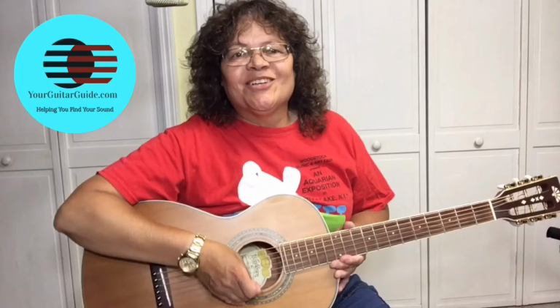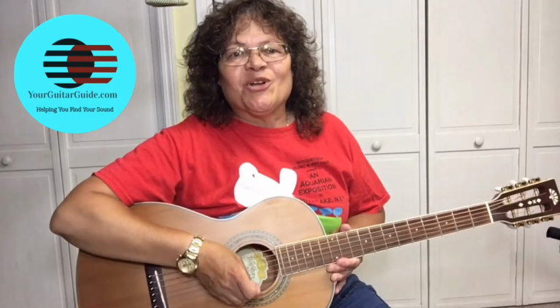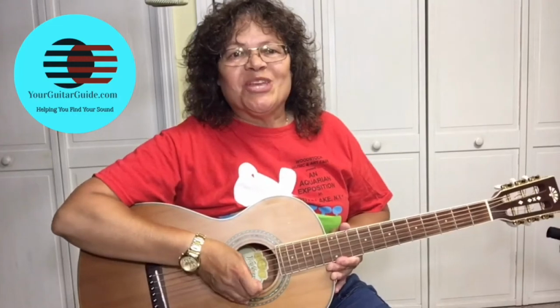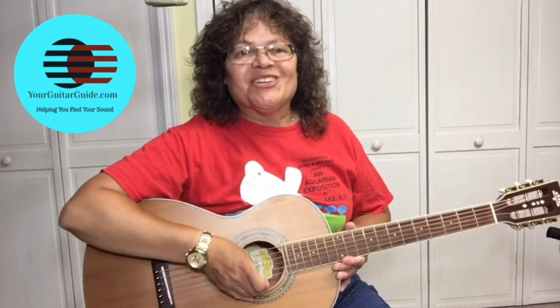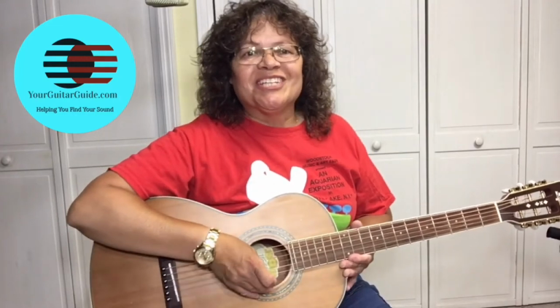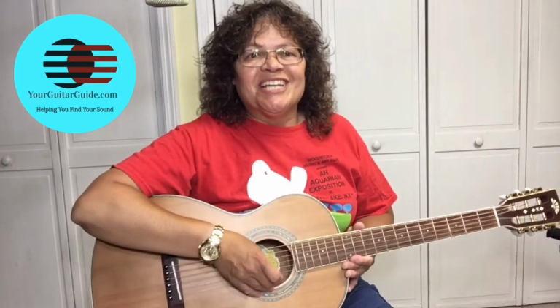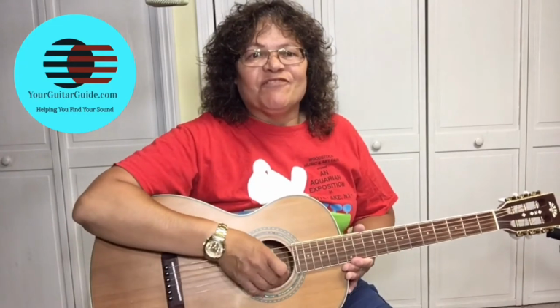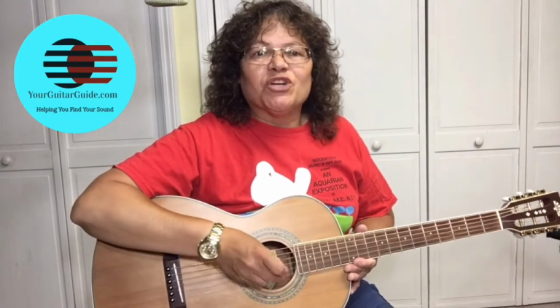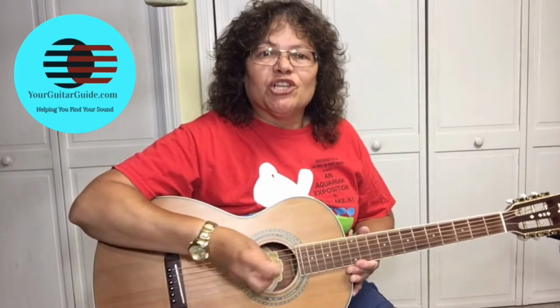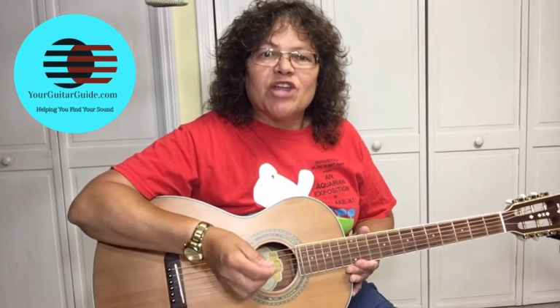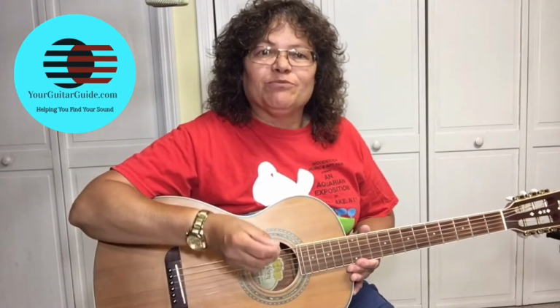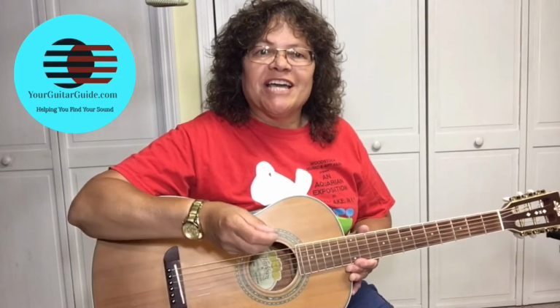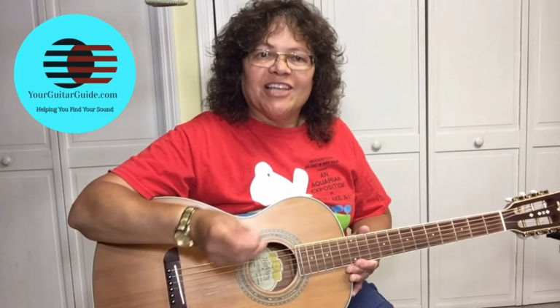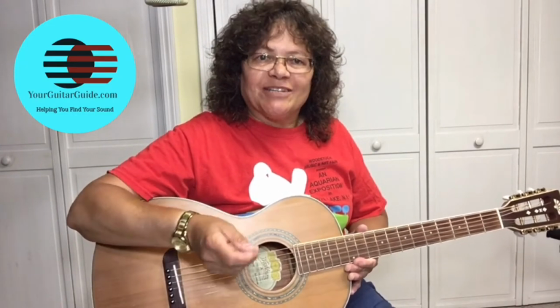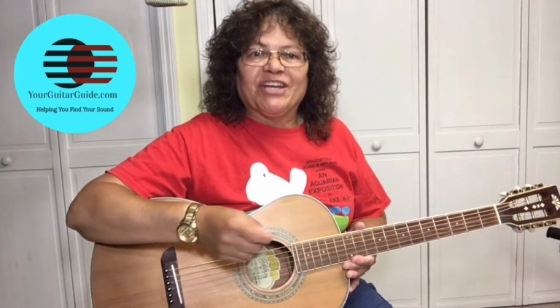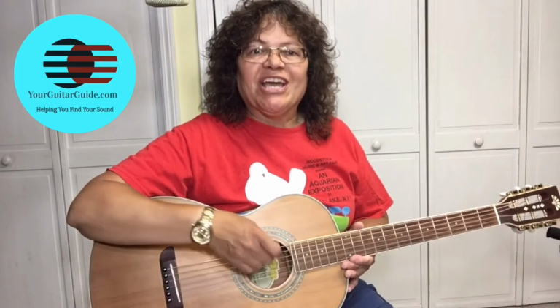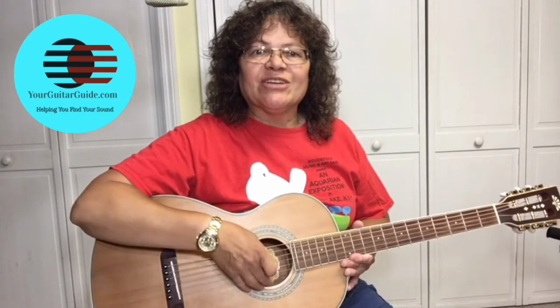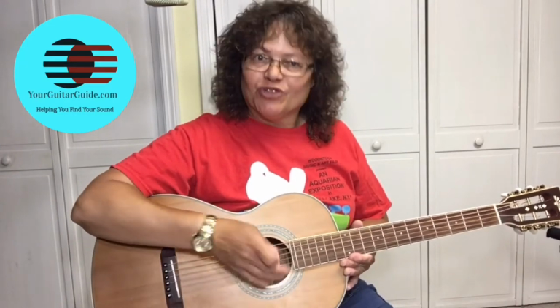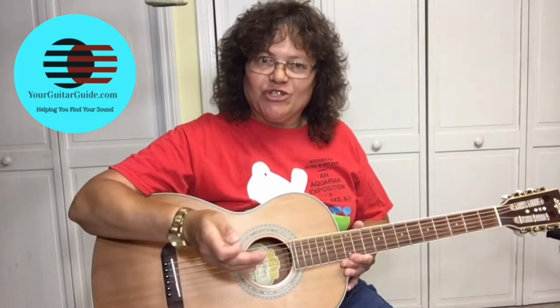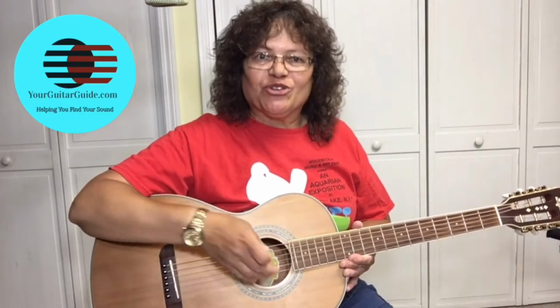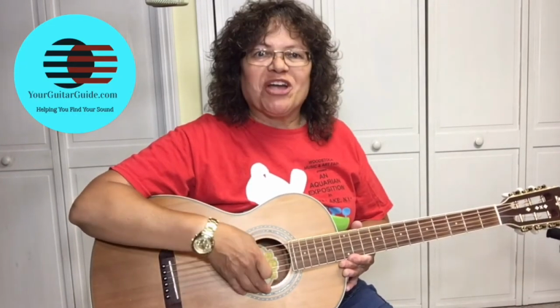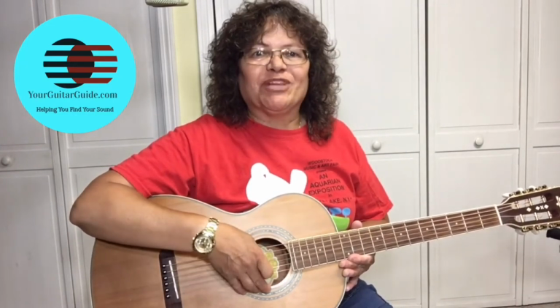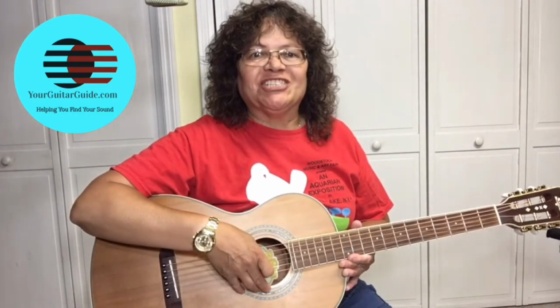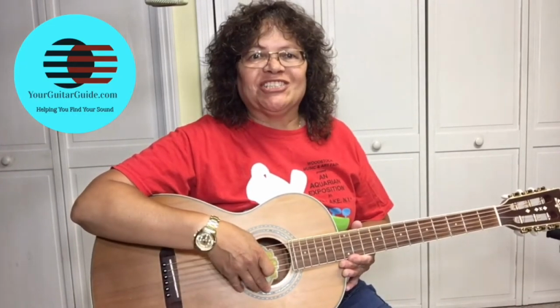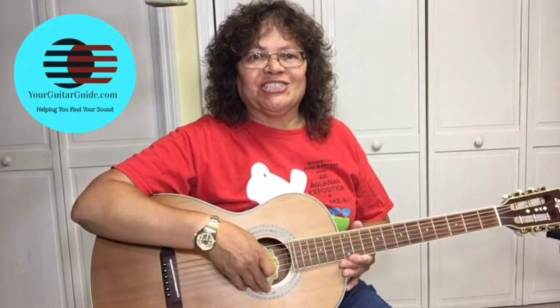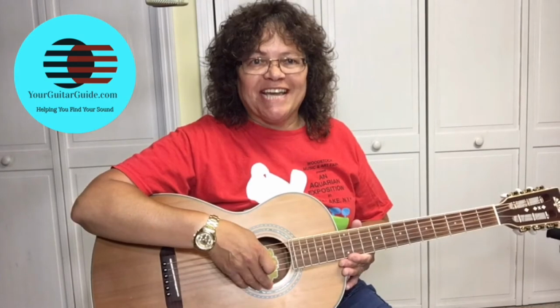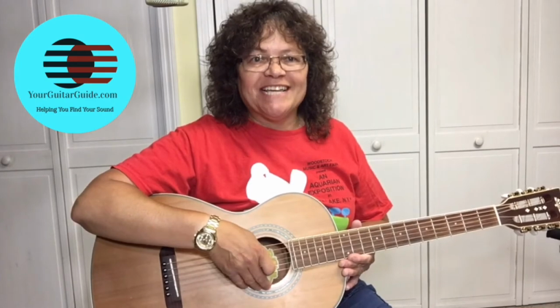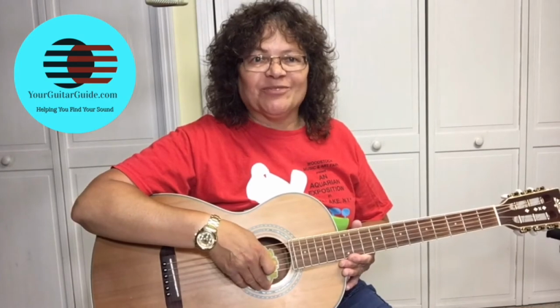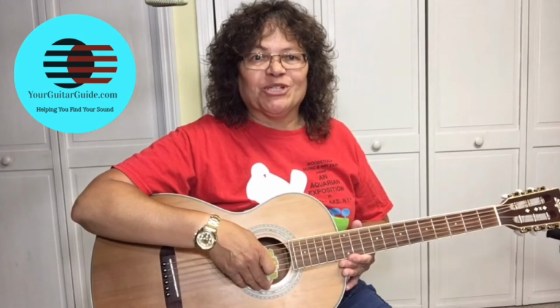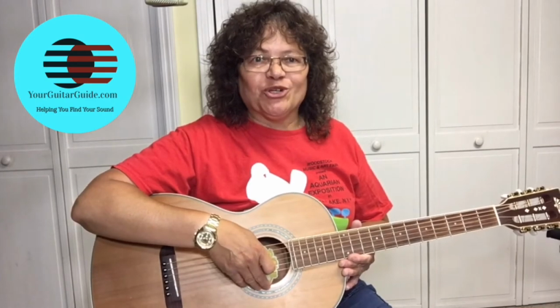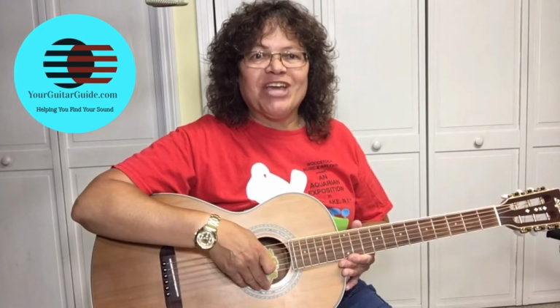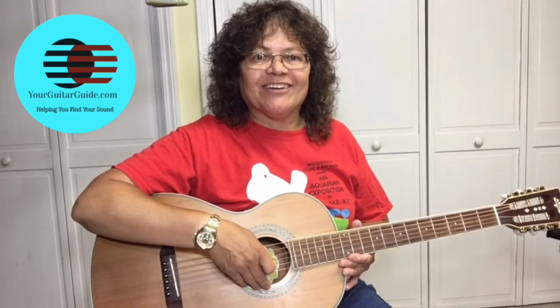Hello there. If you want to learn how to play like Buddy Guy, well then you're in the right place, because today I'm going to show you how.